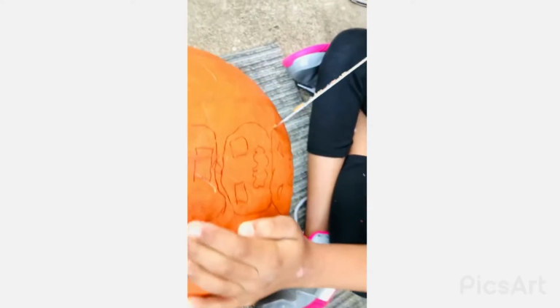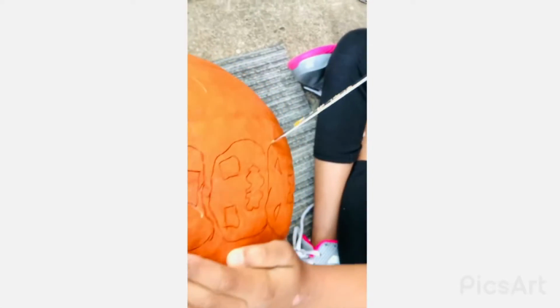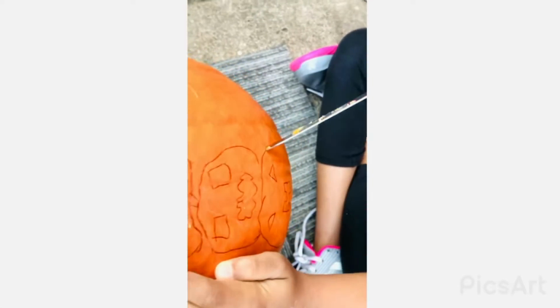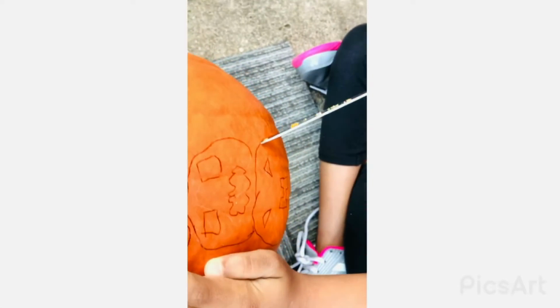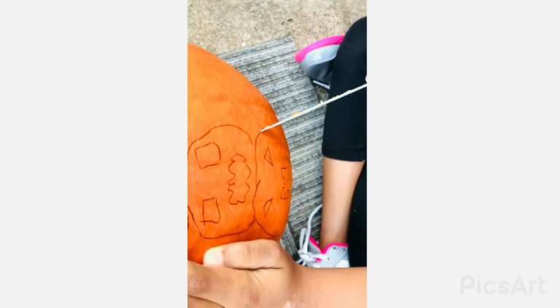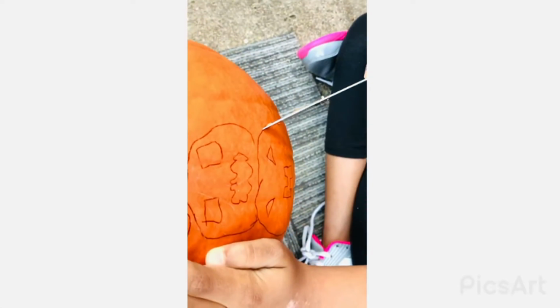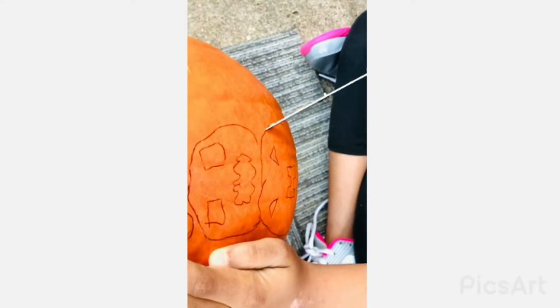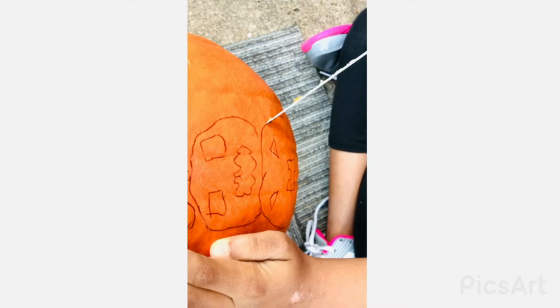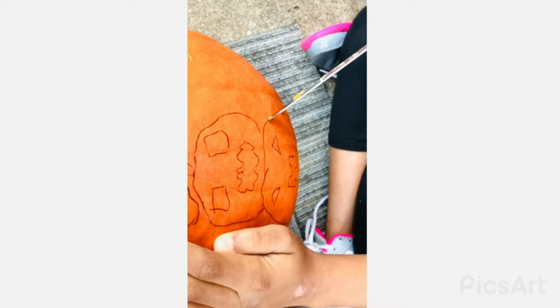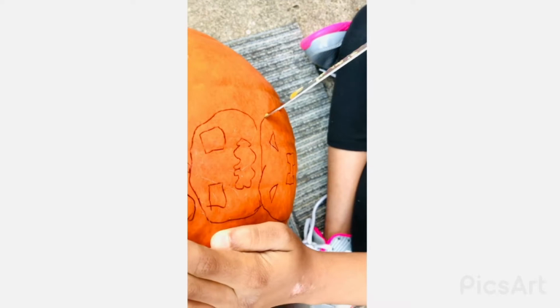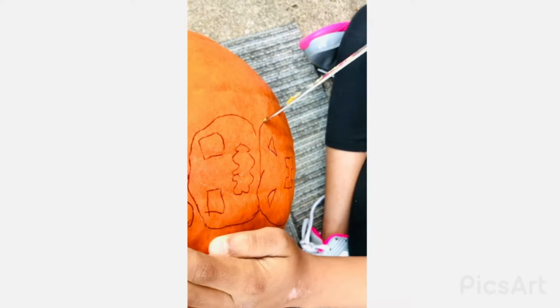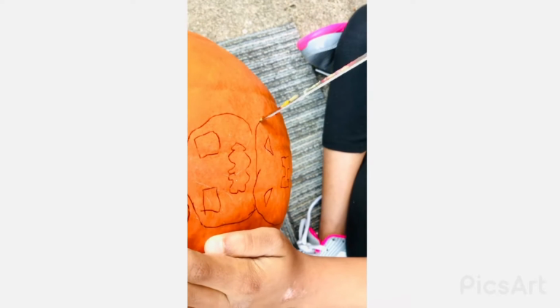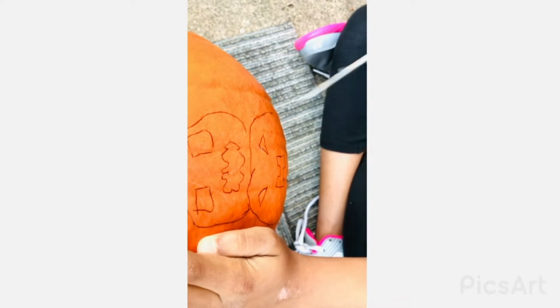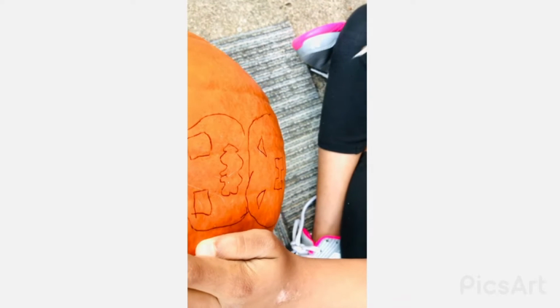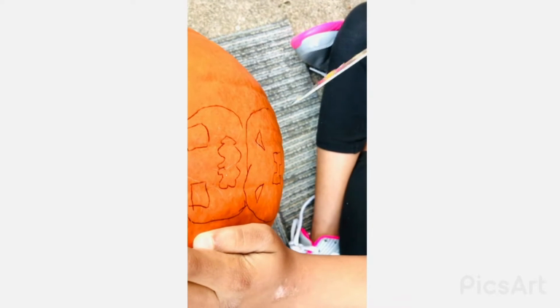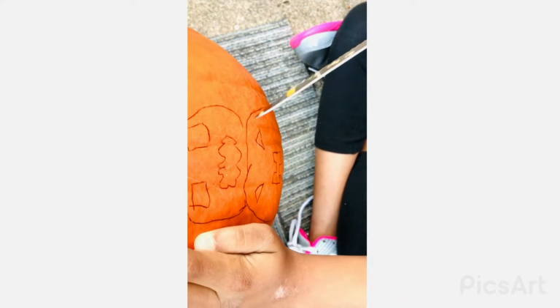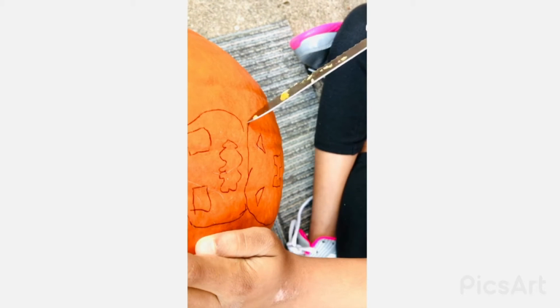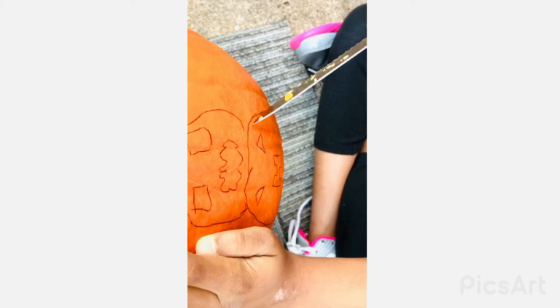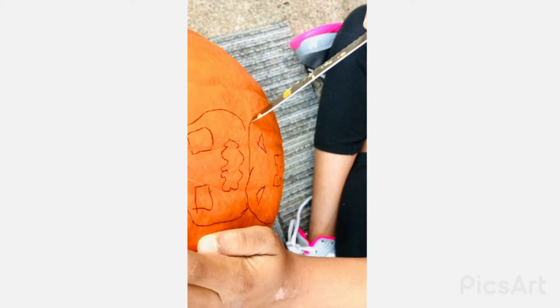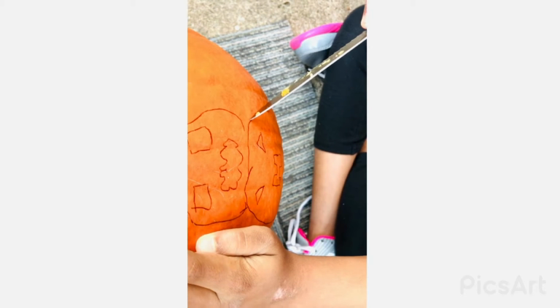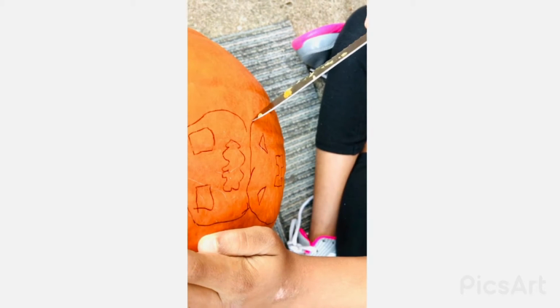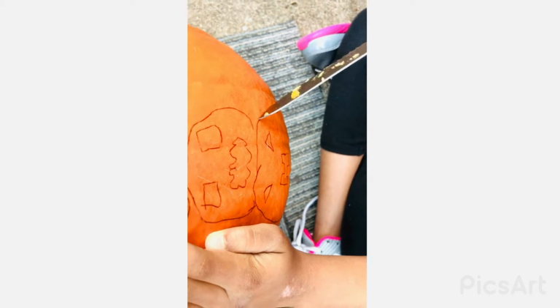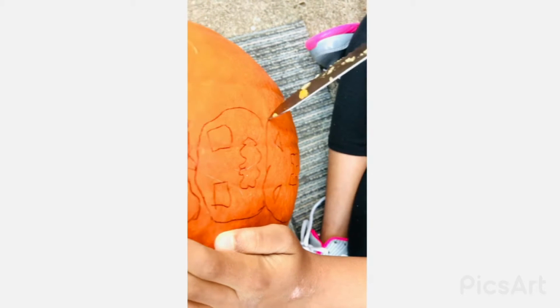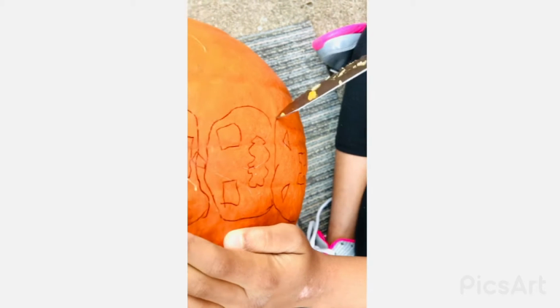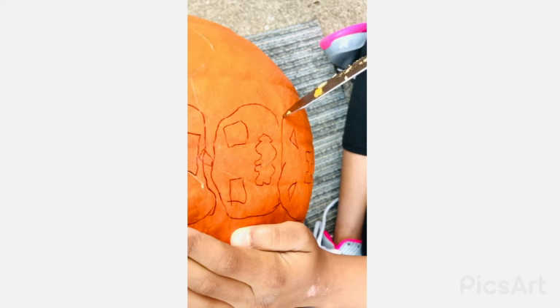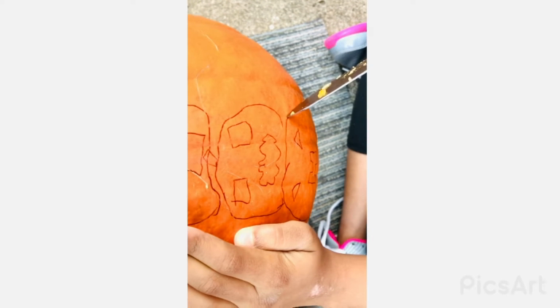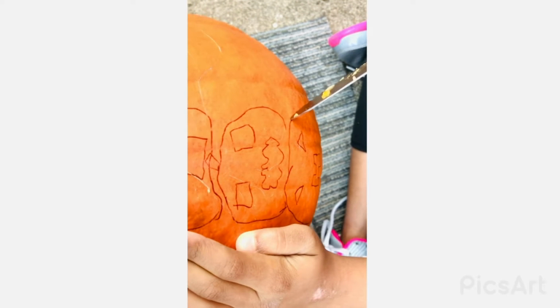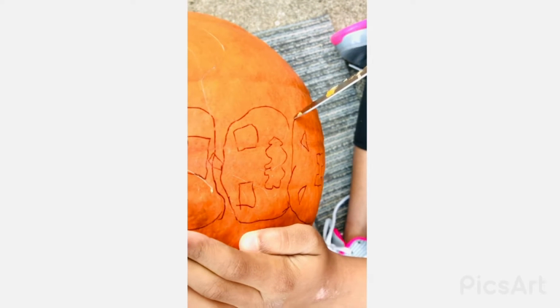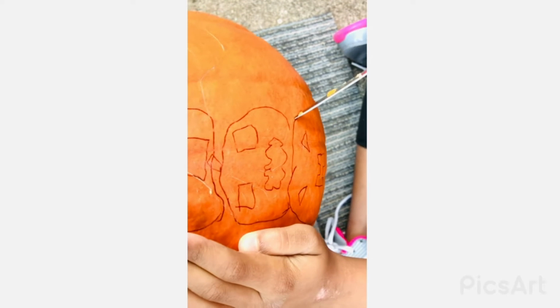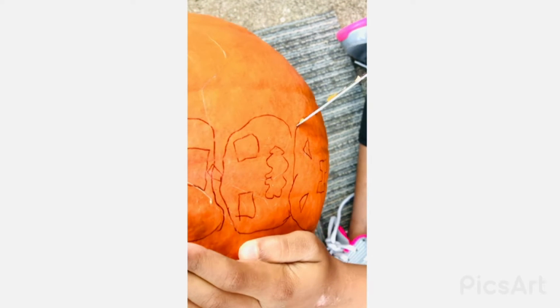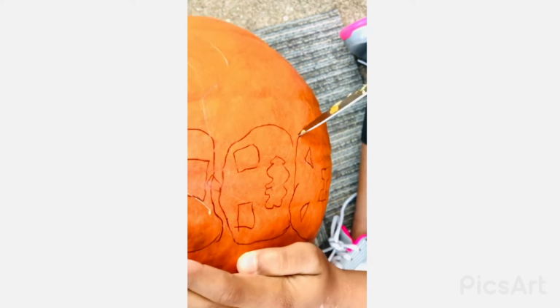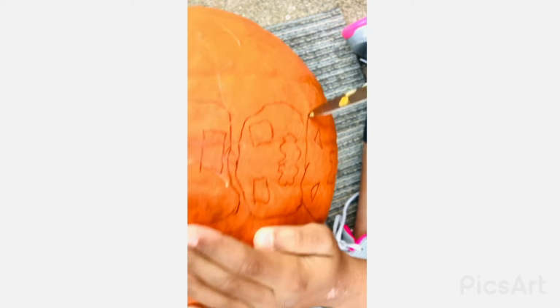Now you have to cut out your design. Pretty simple.